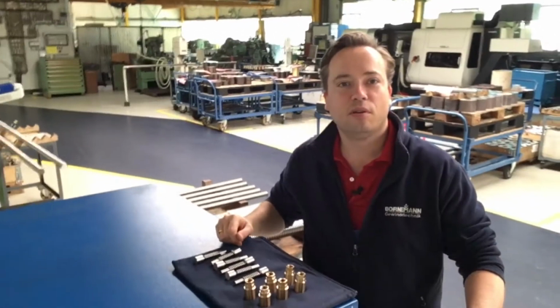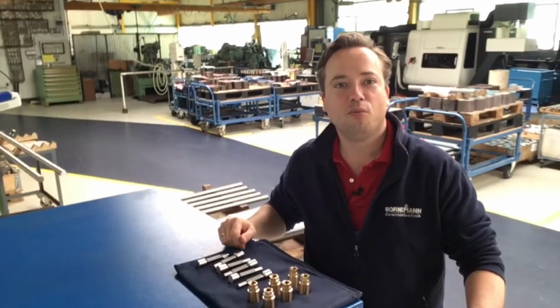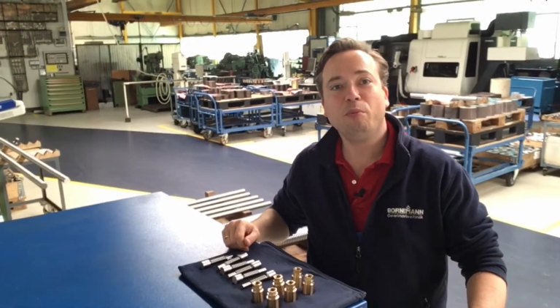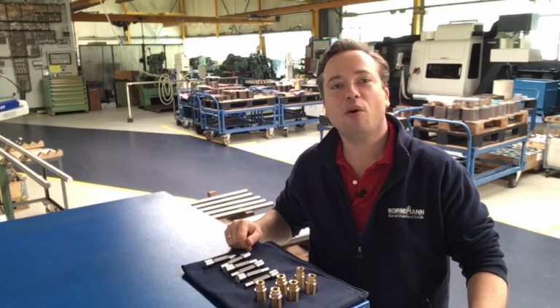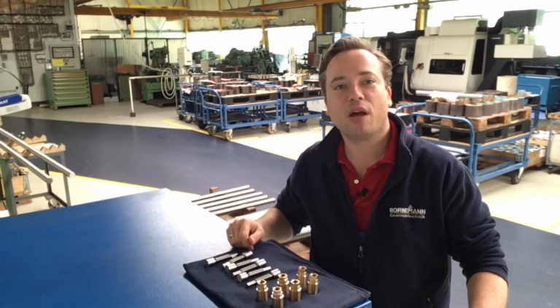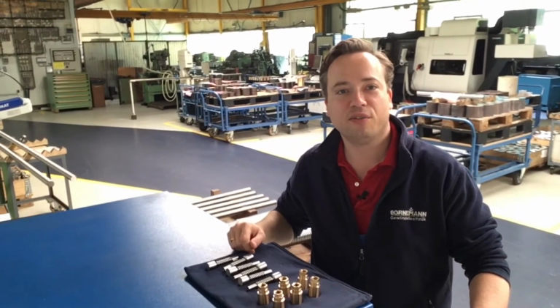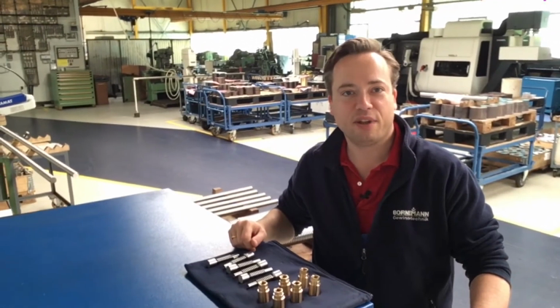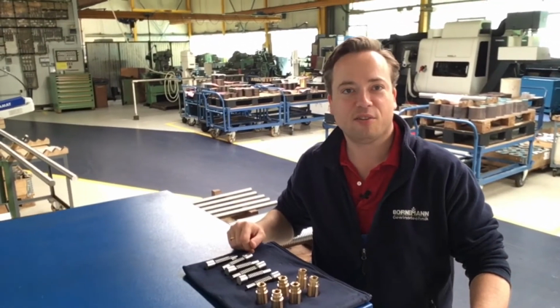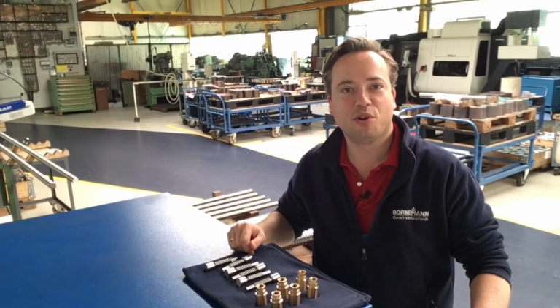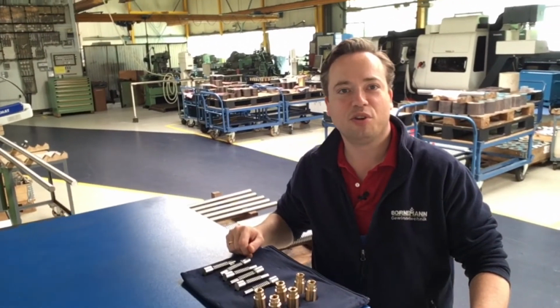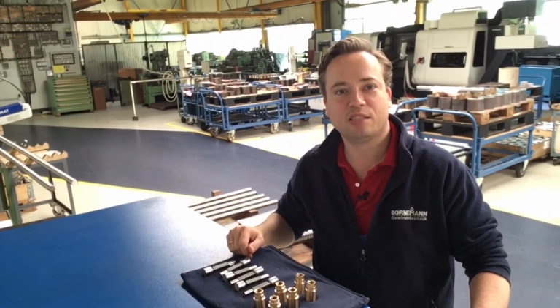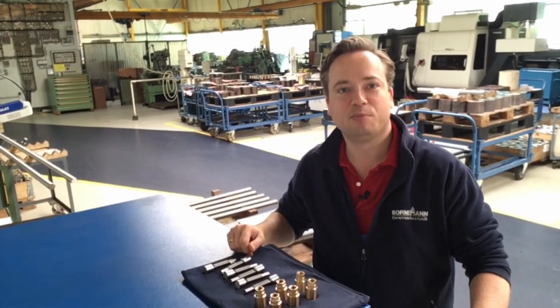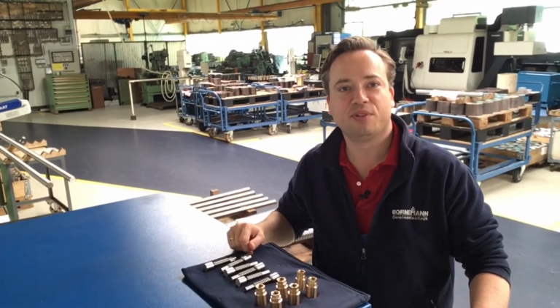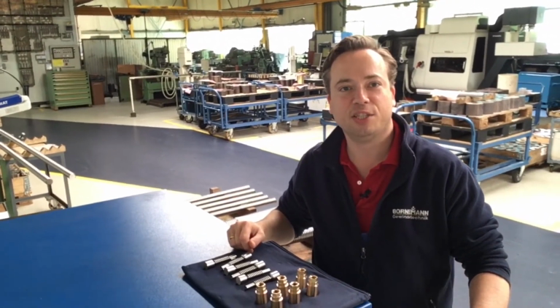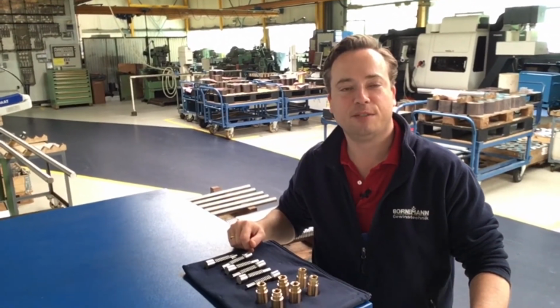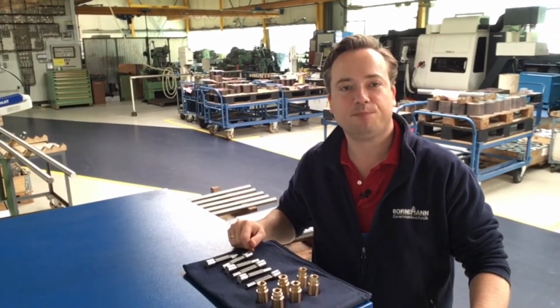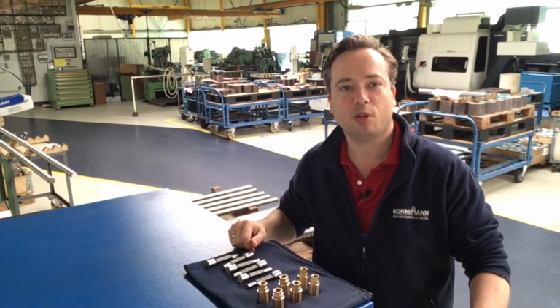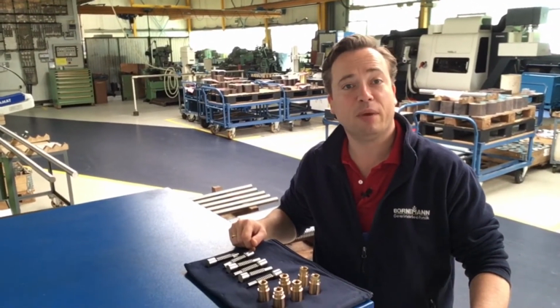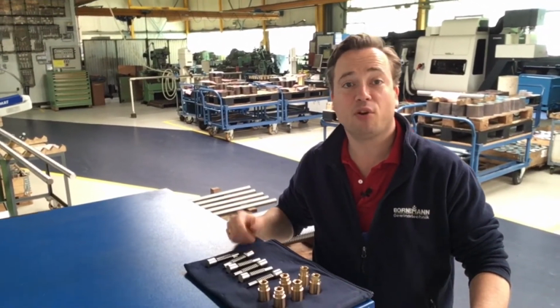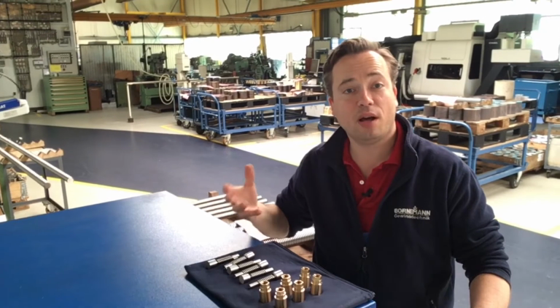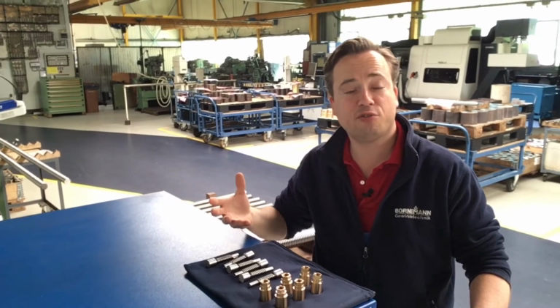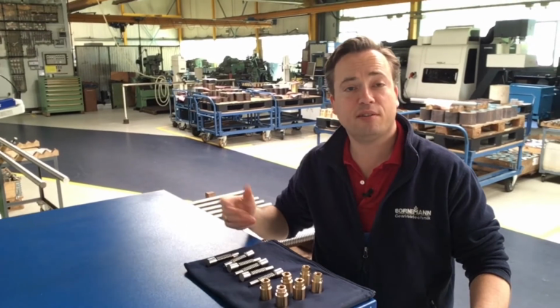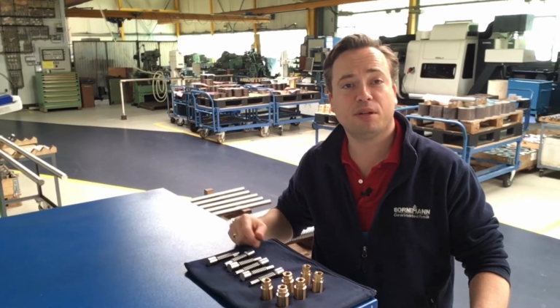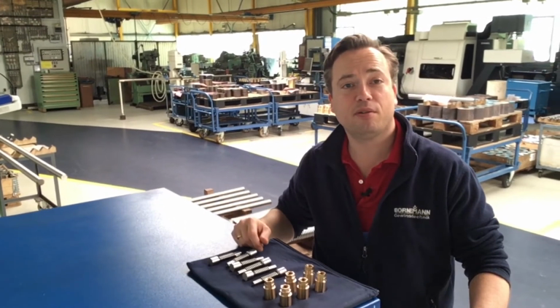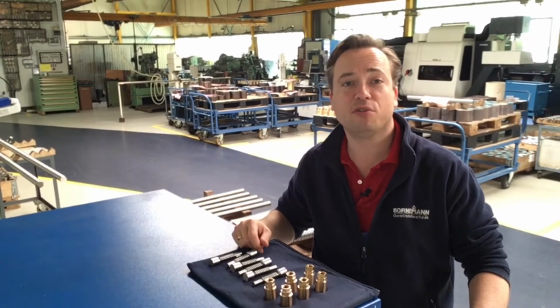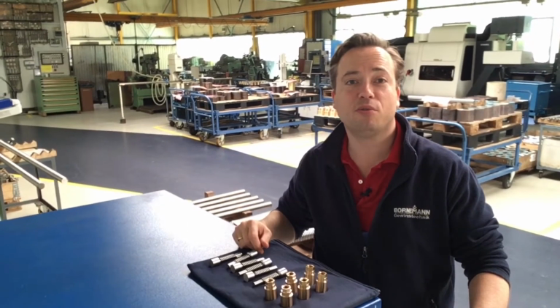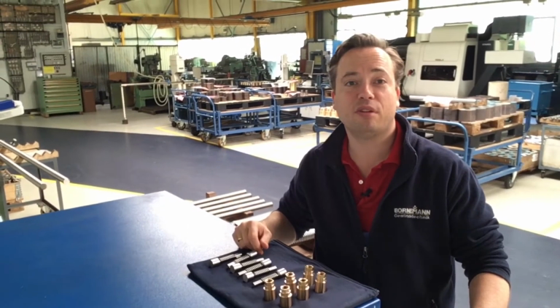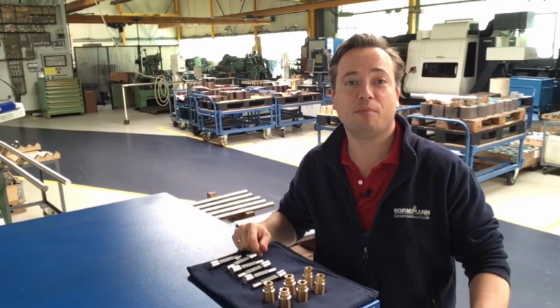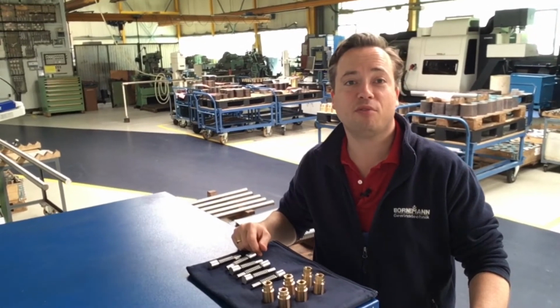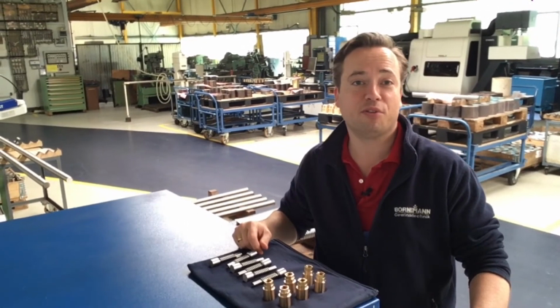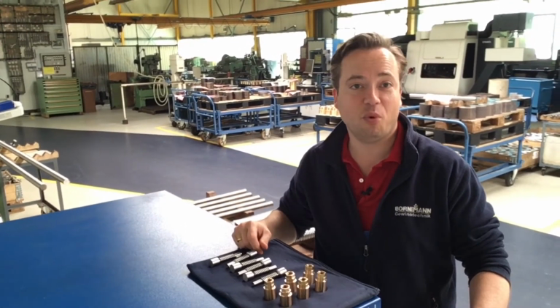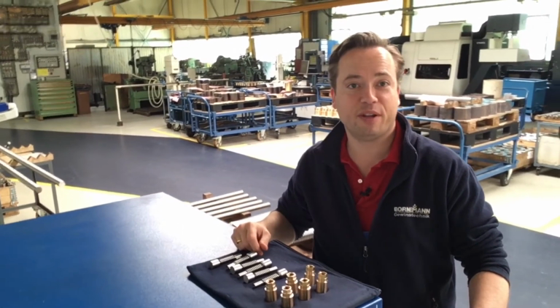We make all kinds of threads according to customer specifications. We make very large threads, but also sometimes rather small threads.